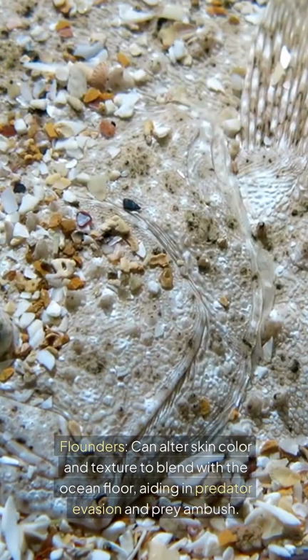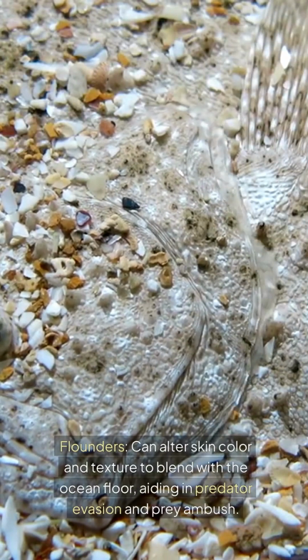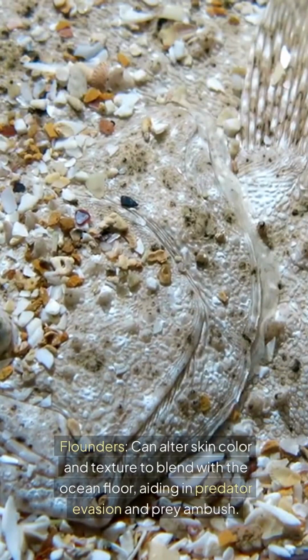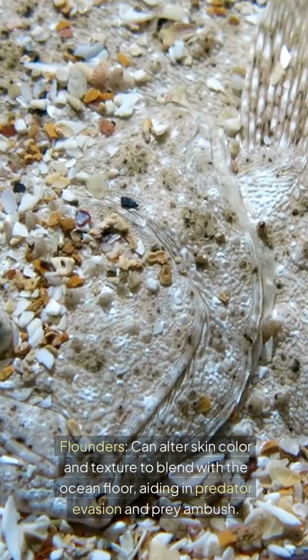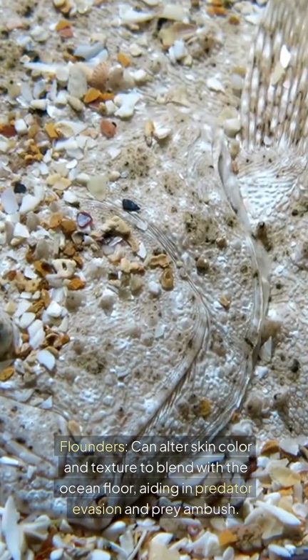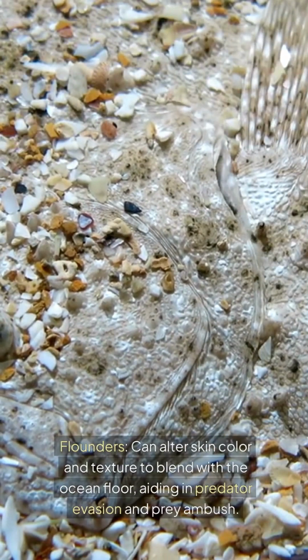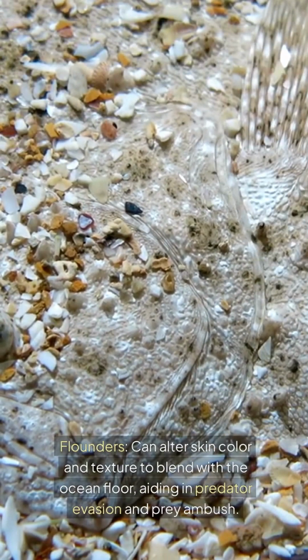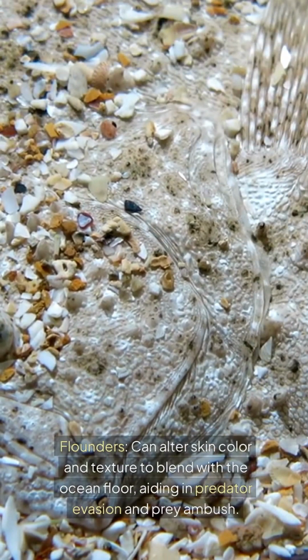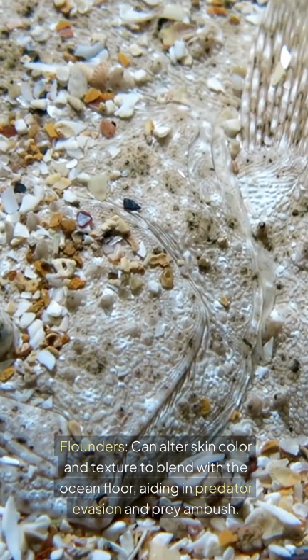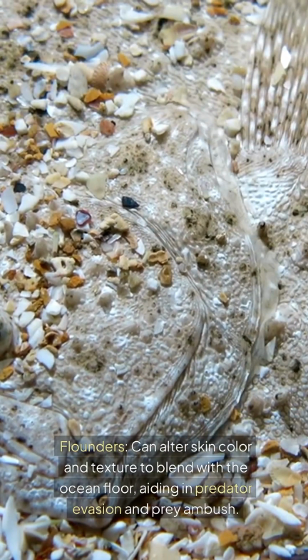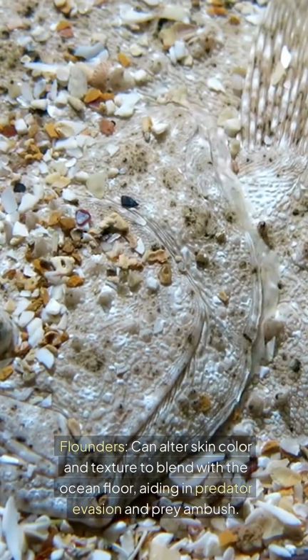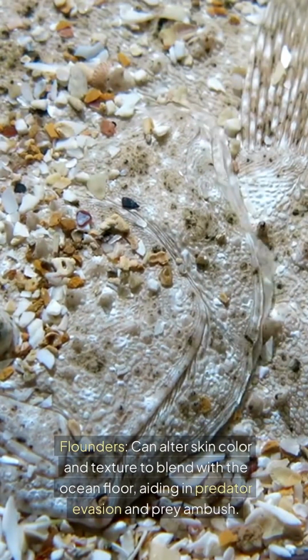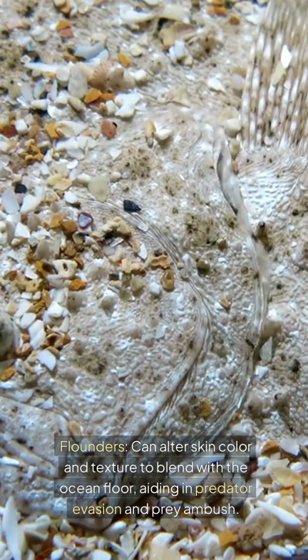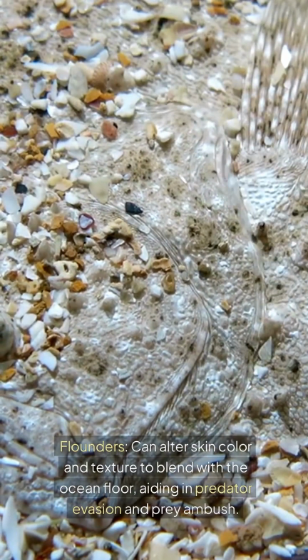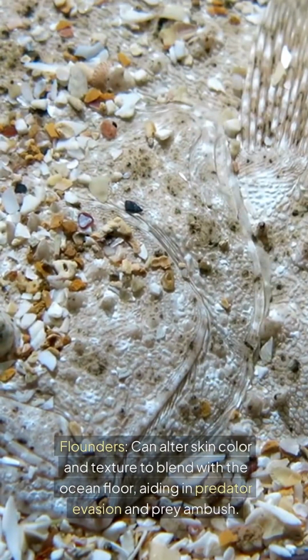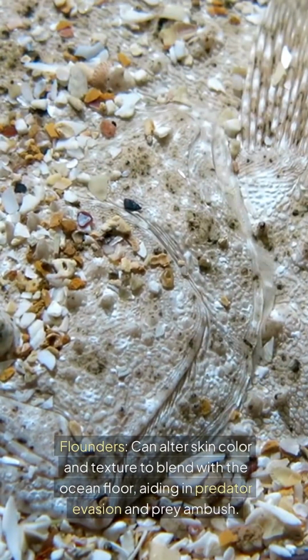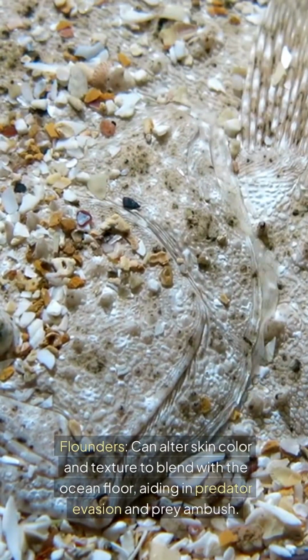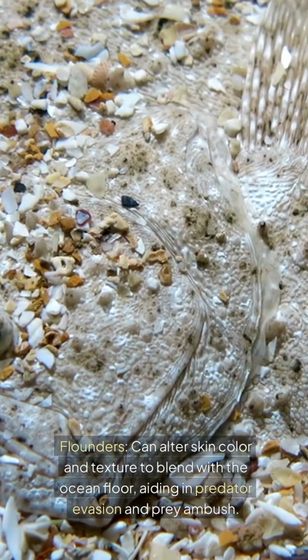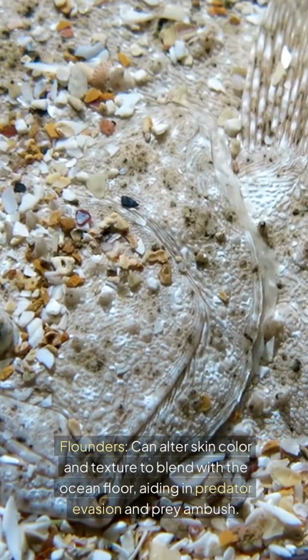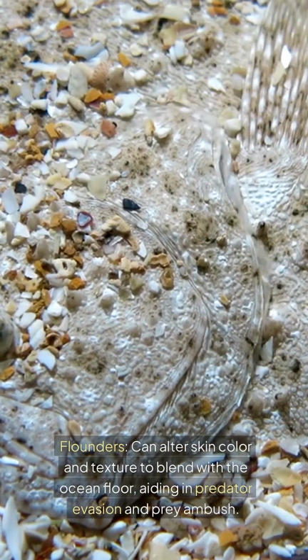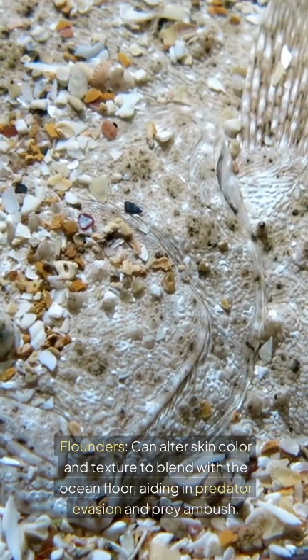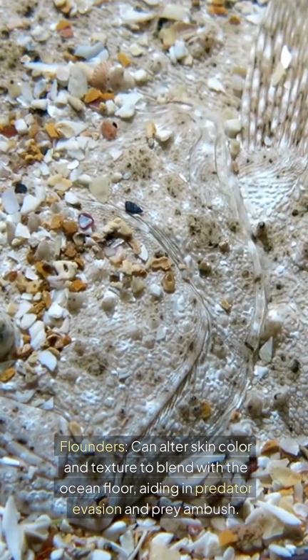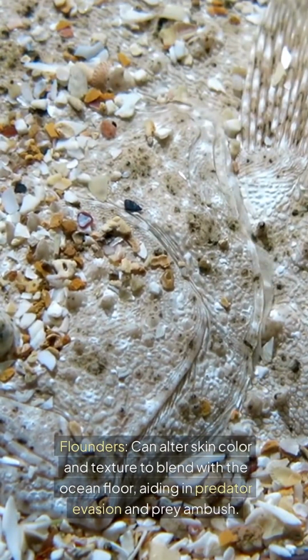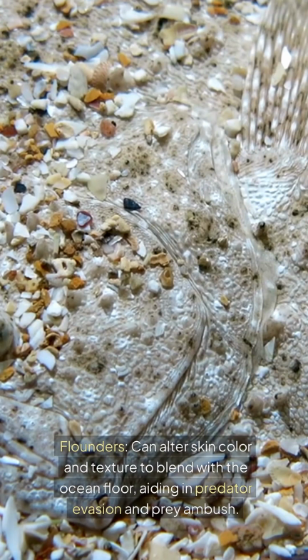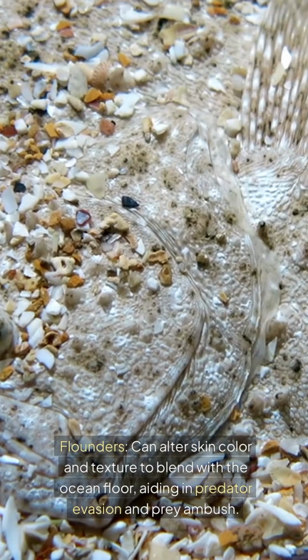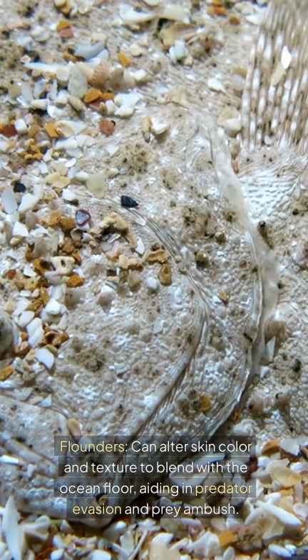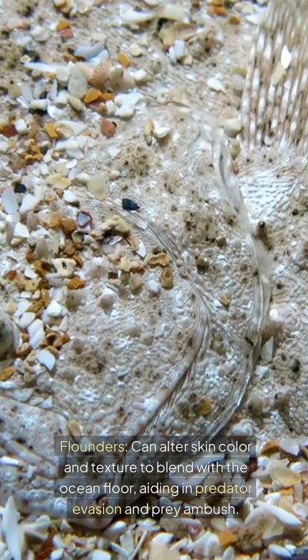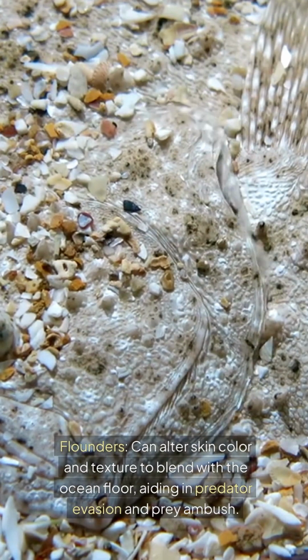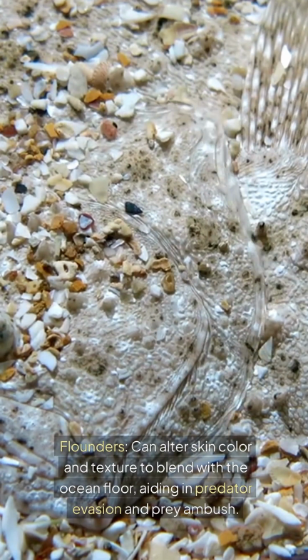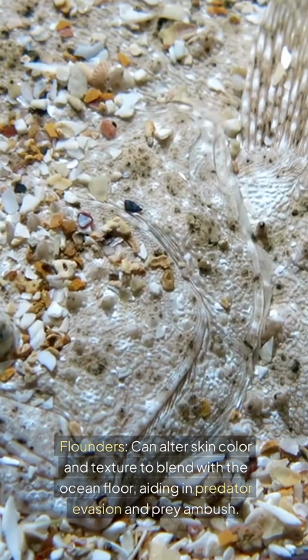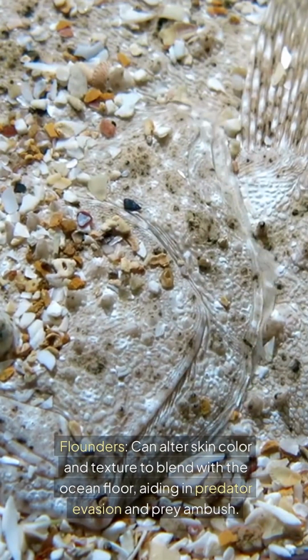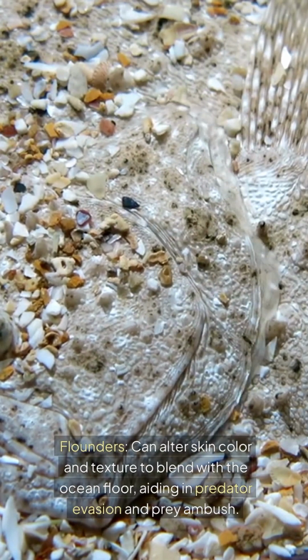Flounders can alter skin color and texture to blend with the ocean floor, aiding in predator evasion and prey ambush.